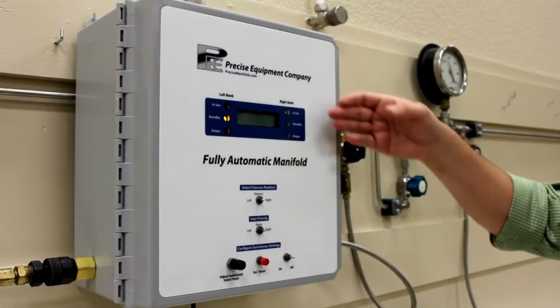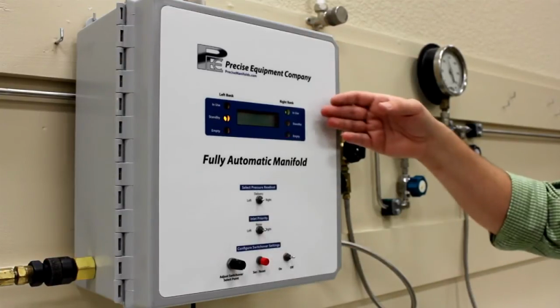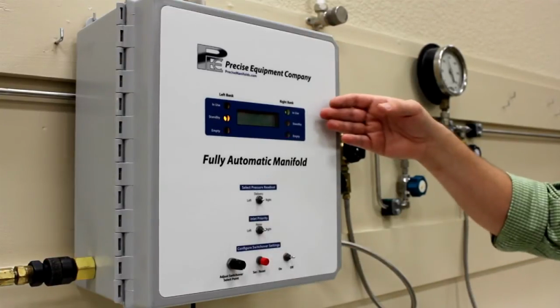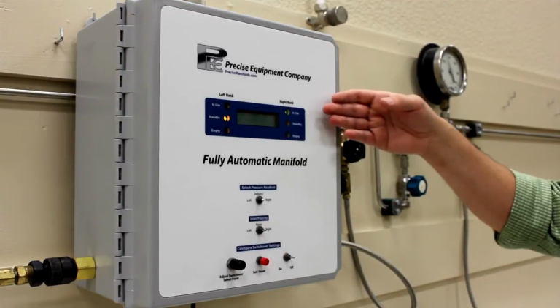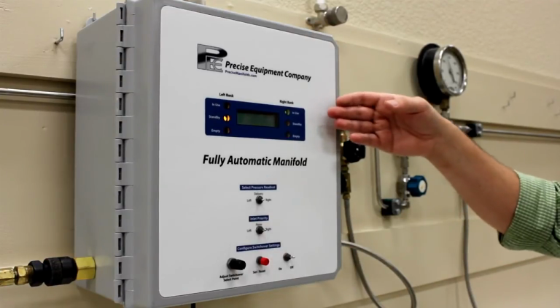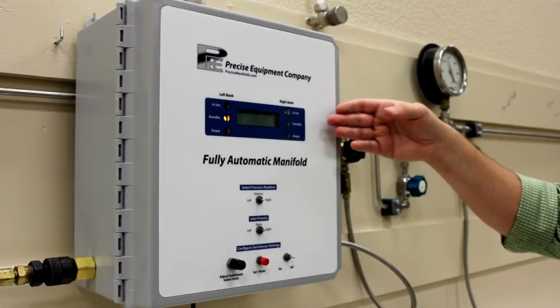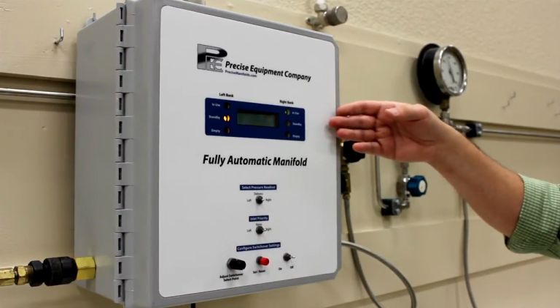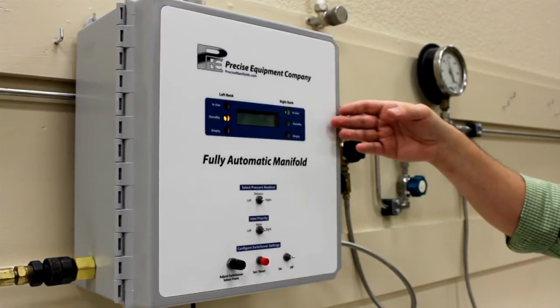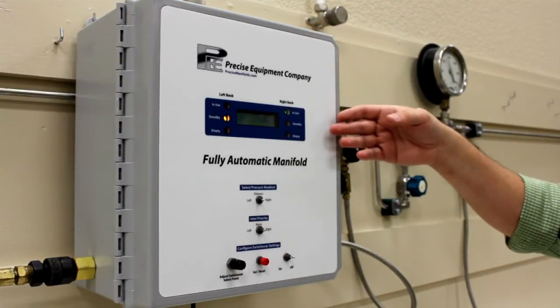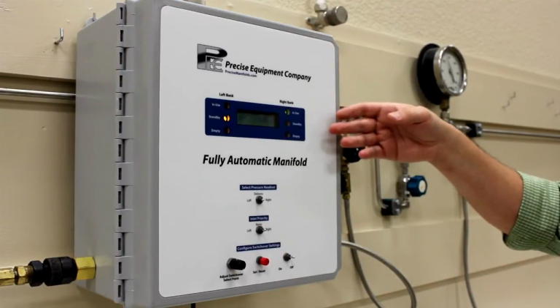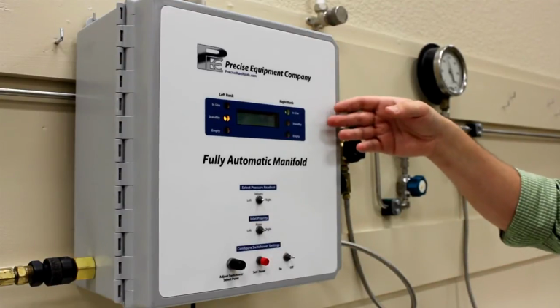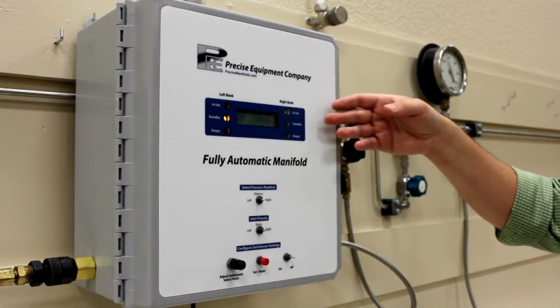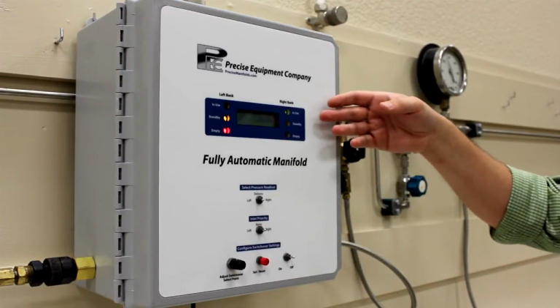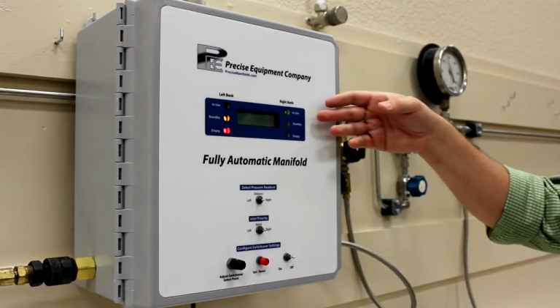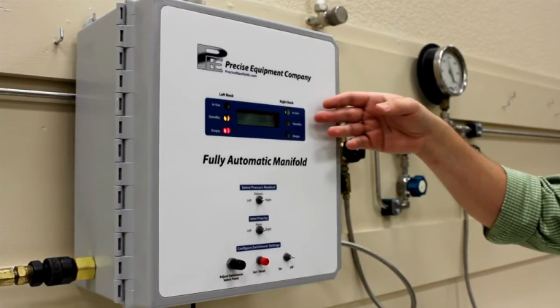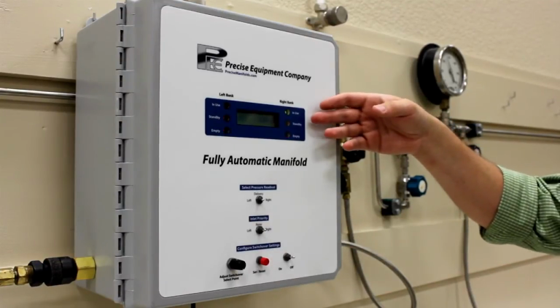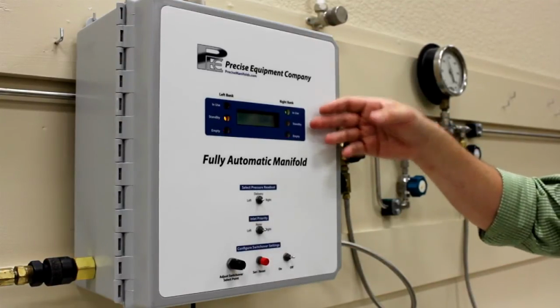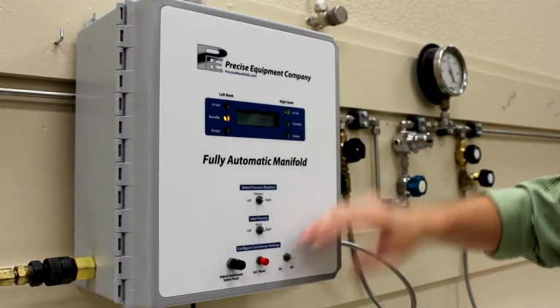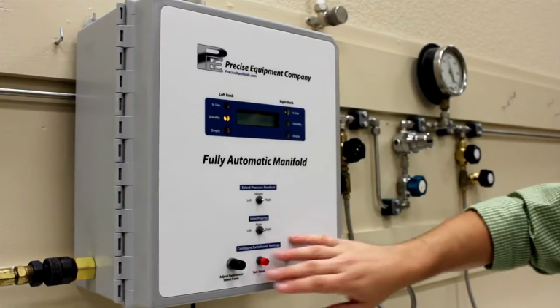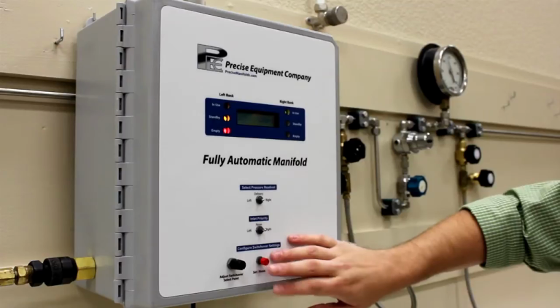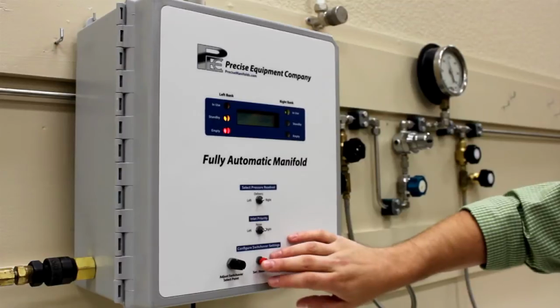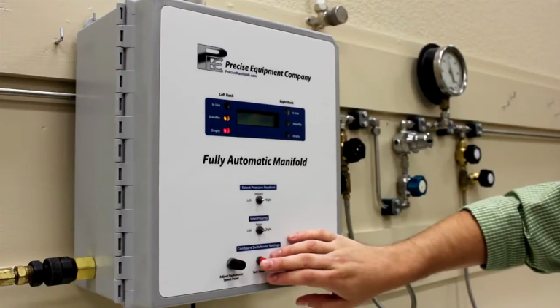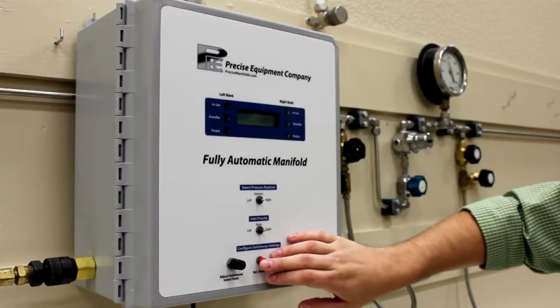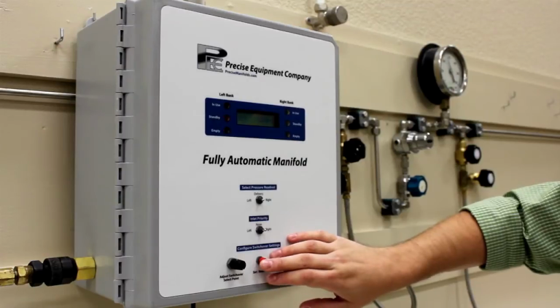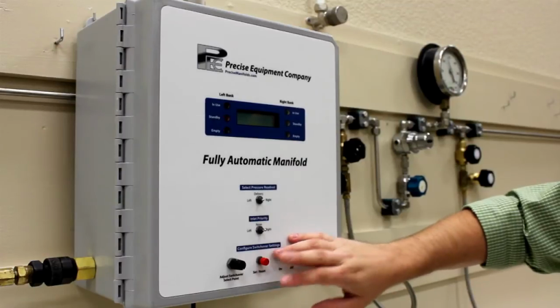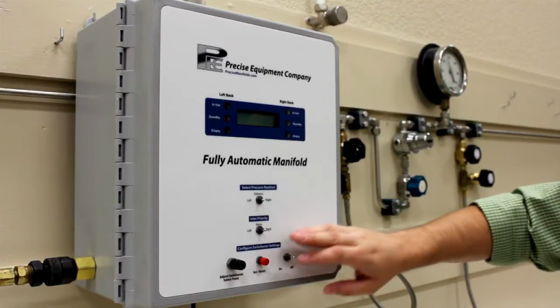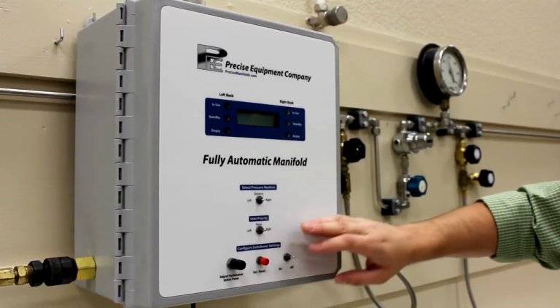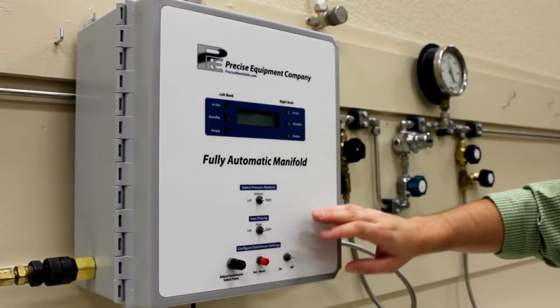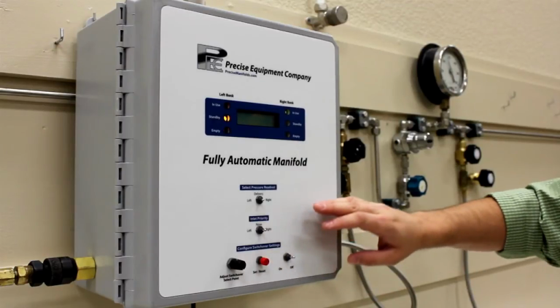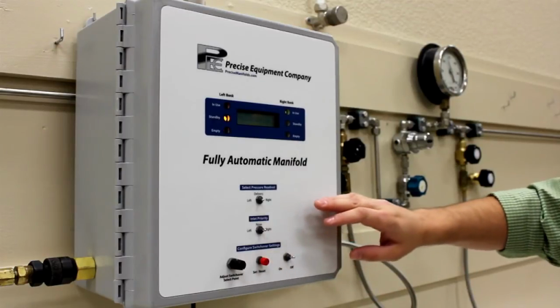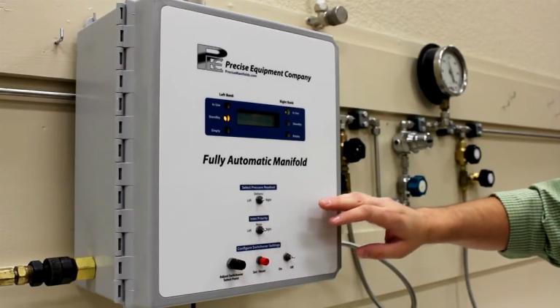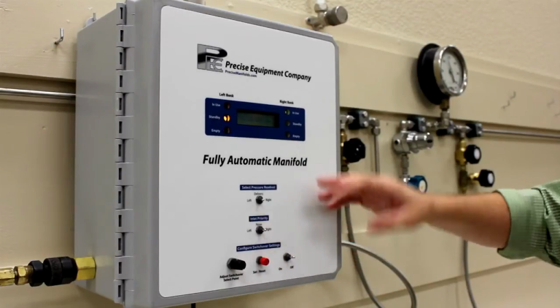When the system initializes, press the set reset button to ensure it has accepted your settings.